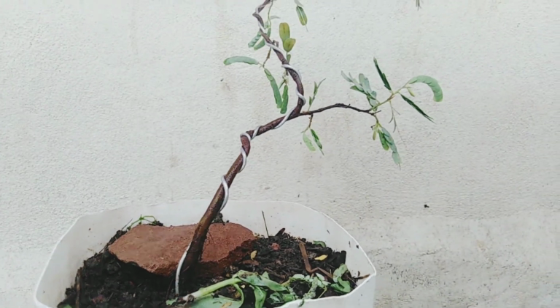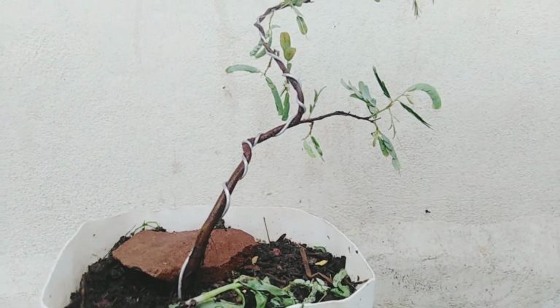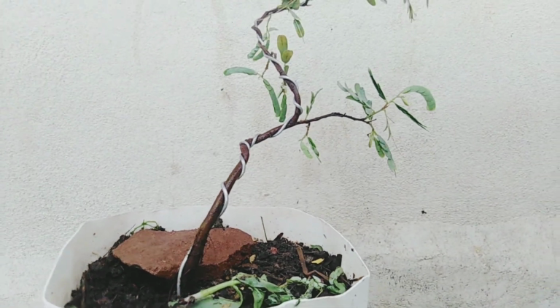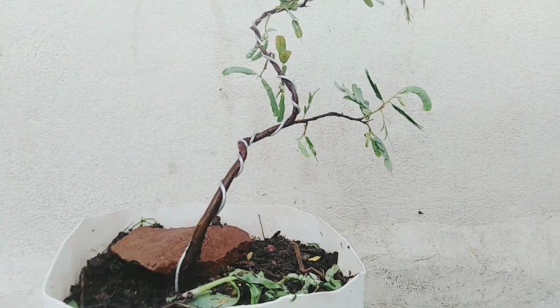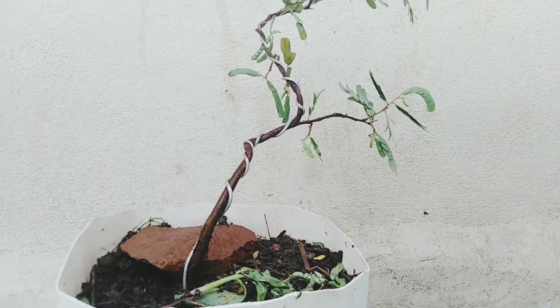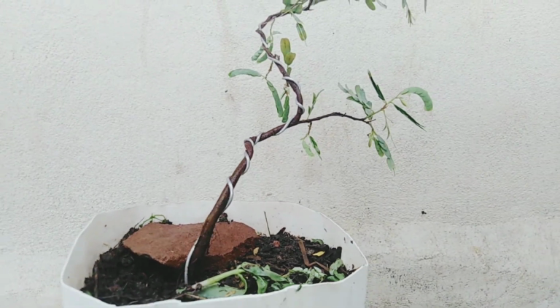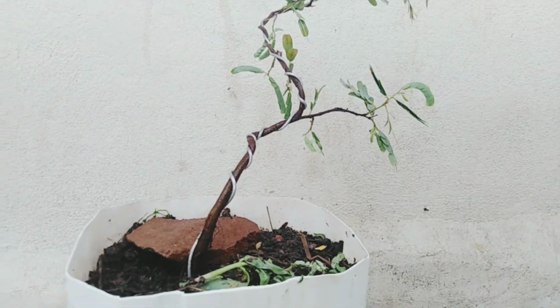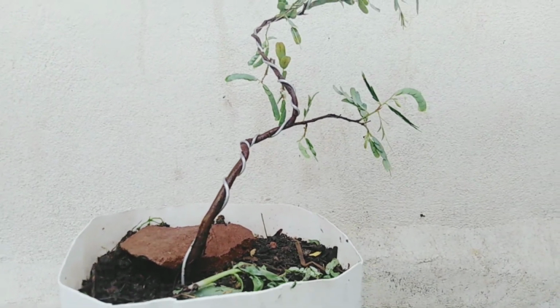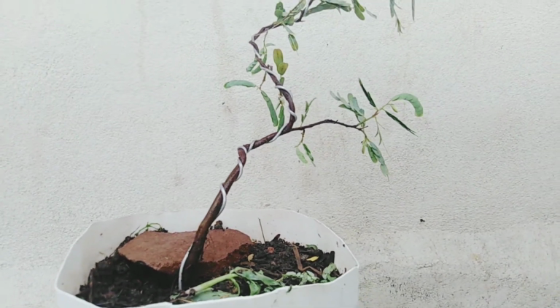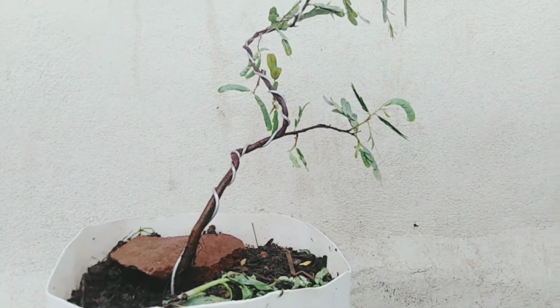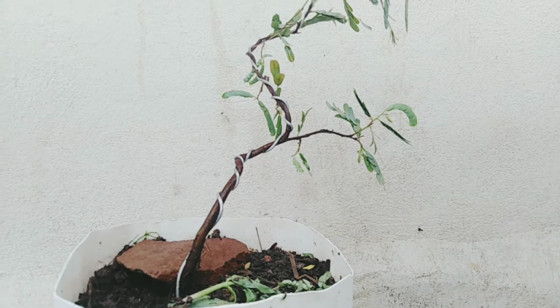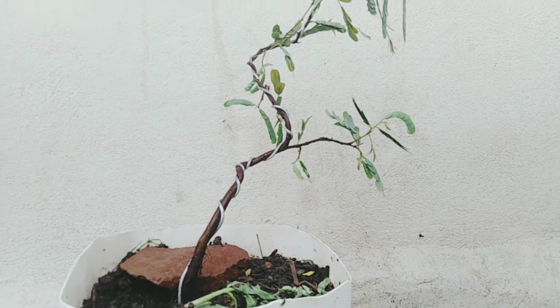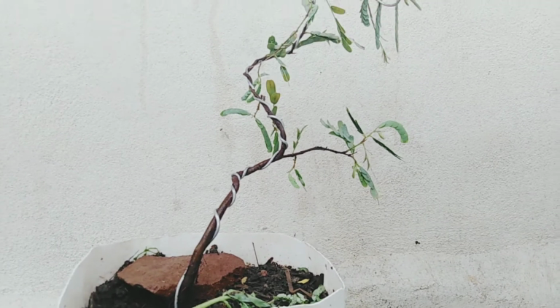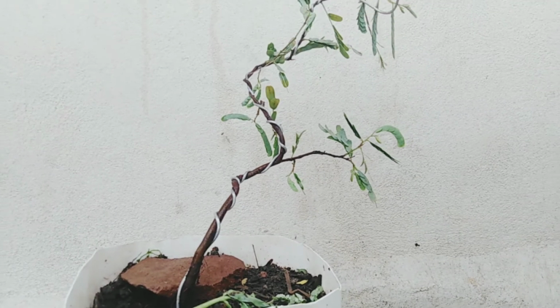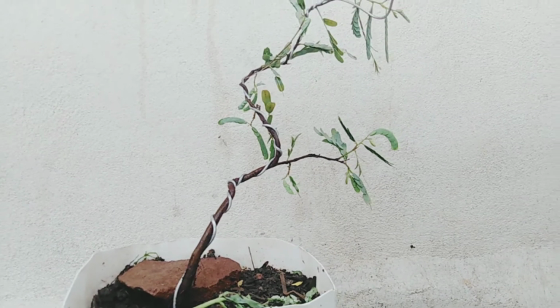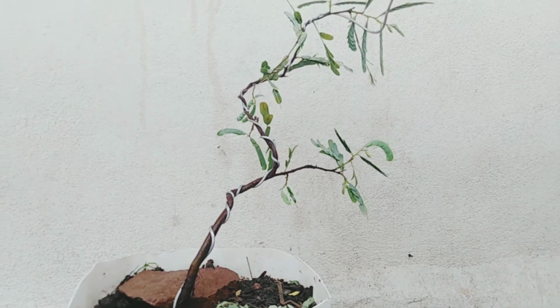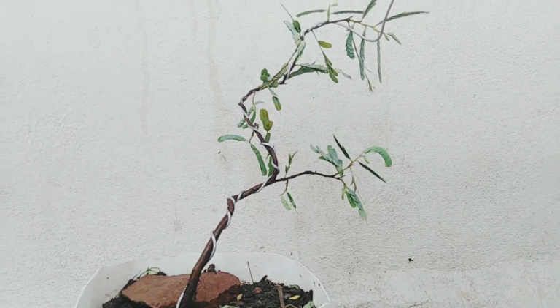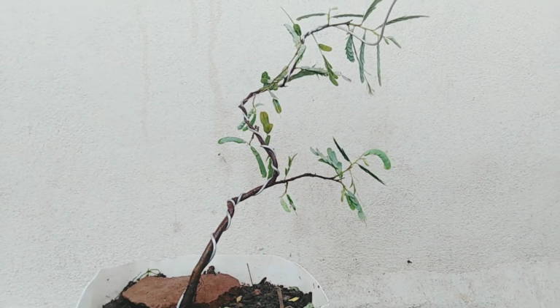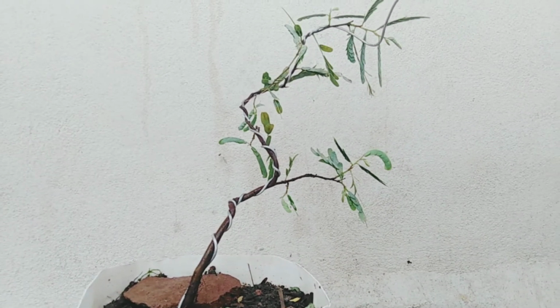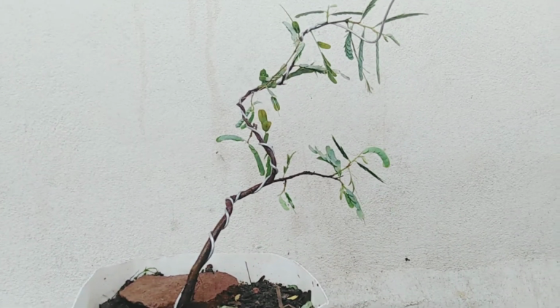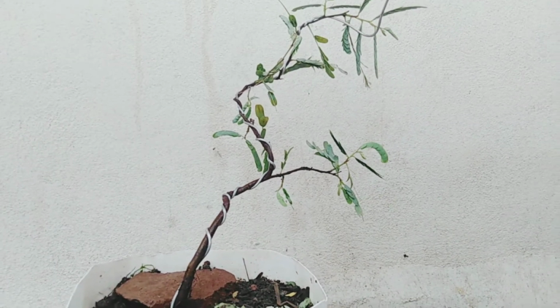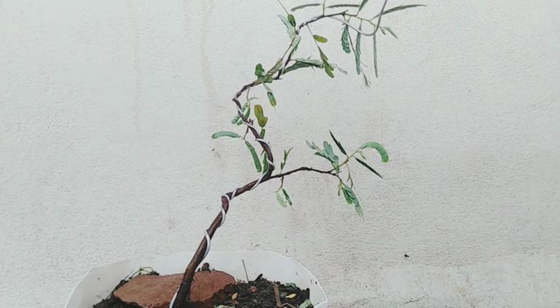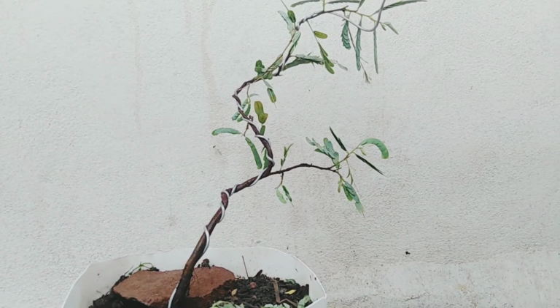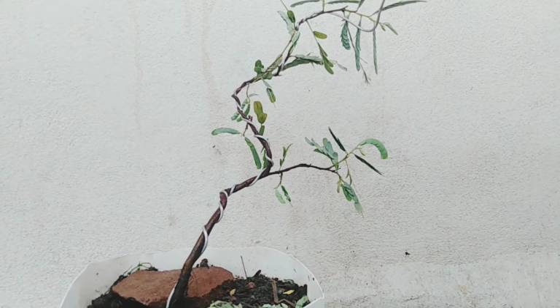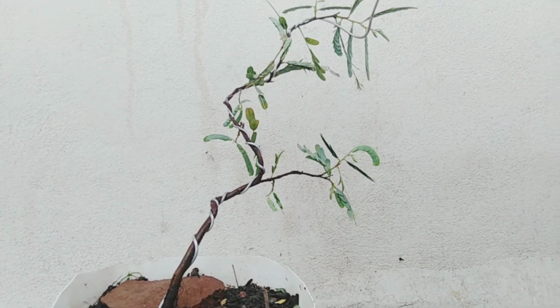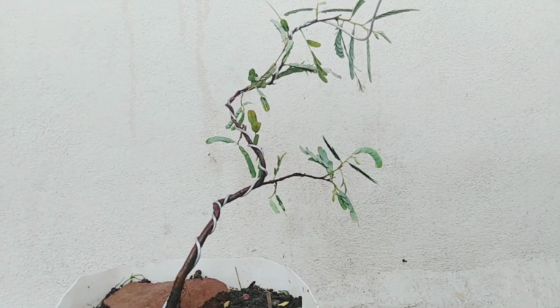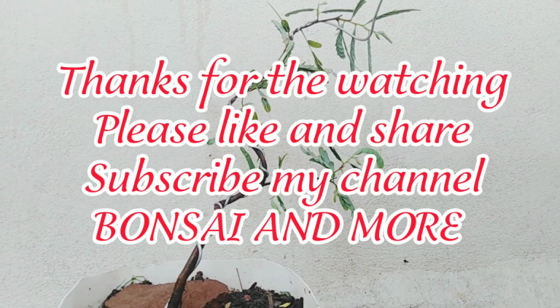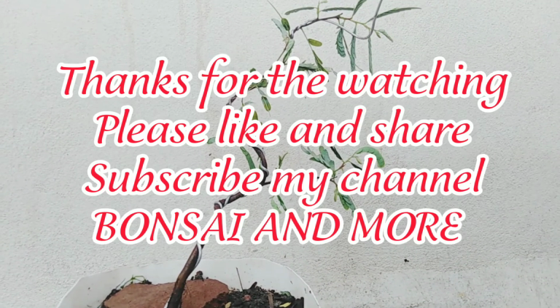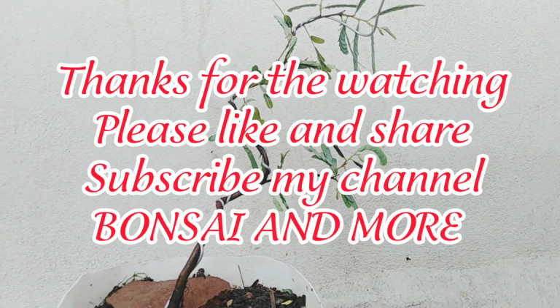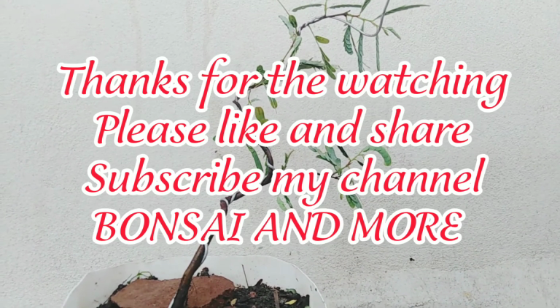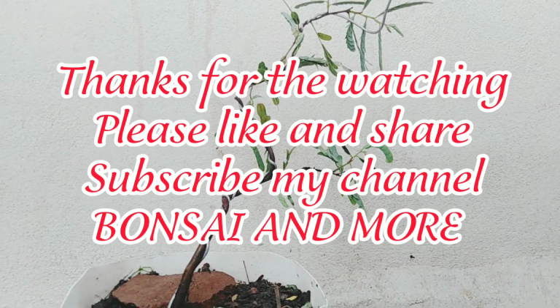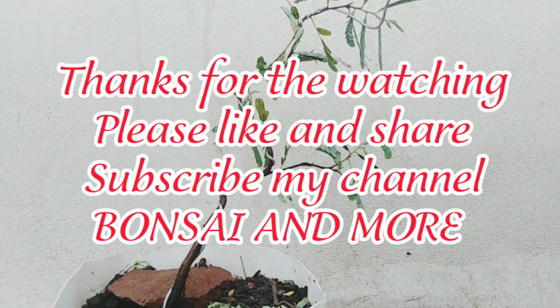They are especially noted for their delicate leaves and deep rough furrowed bark. Please do share and subscribe to our channel Bonsai and More.